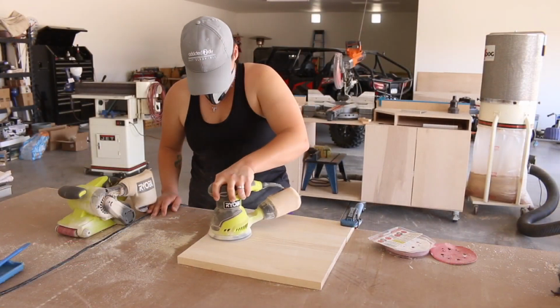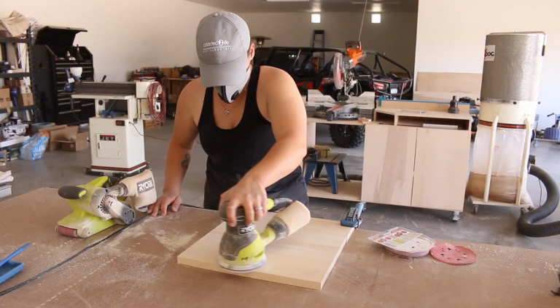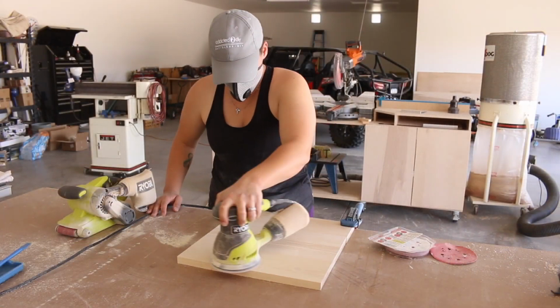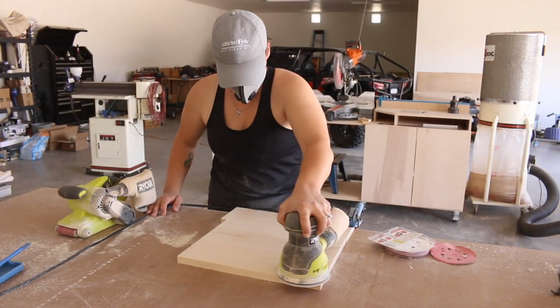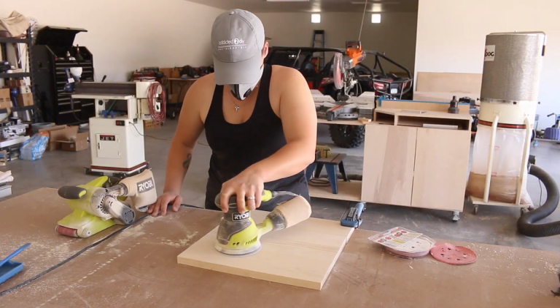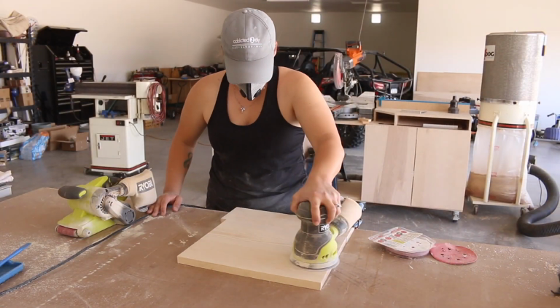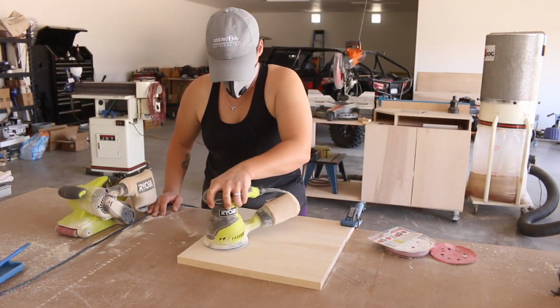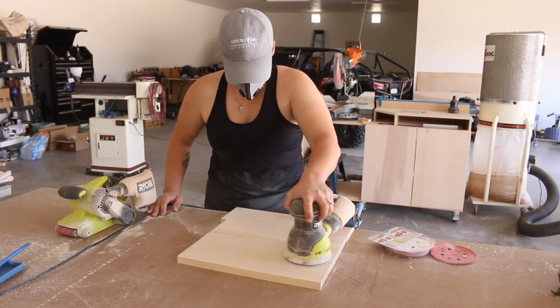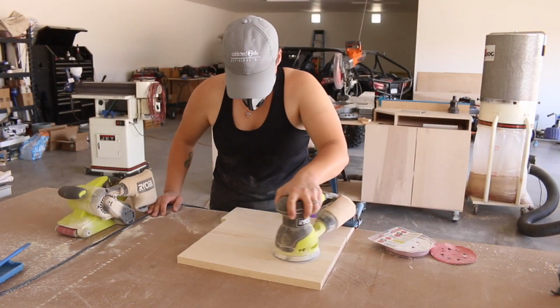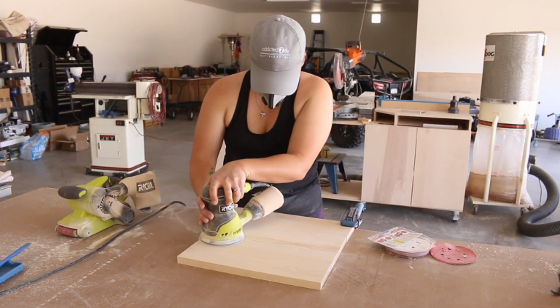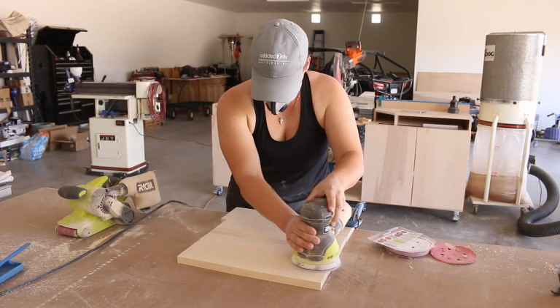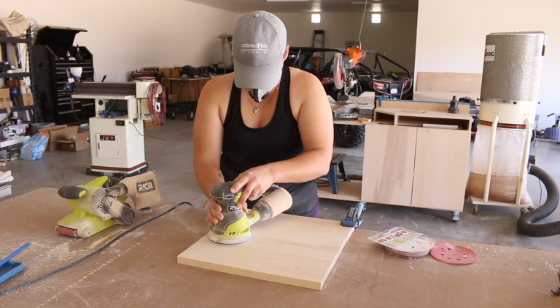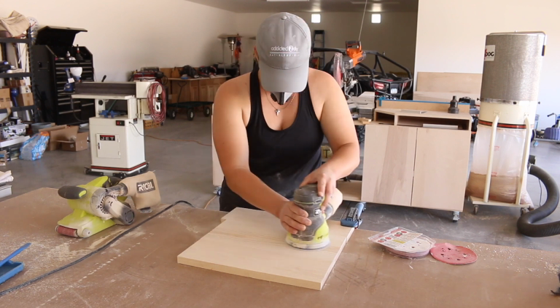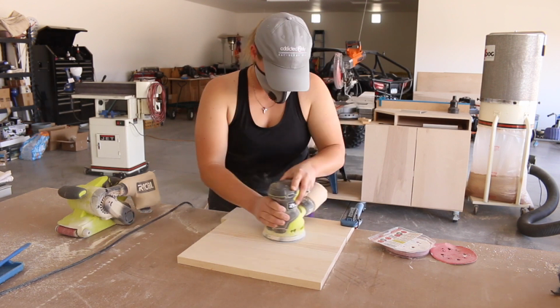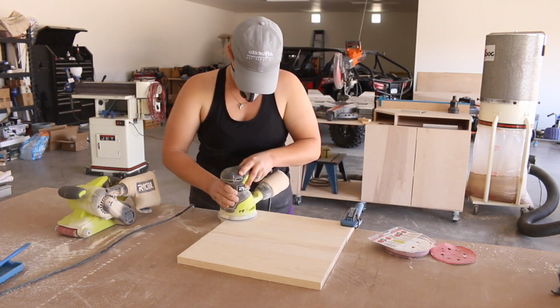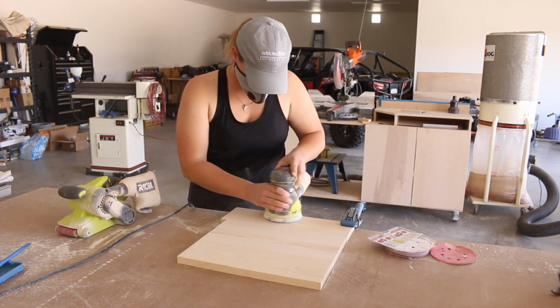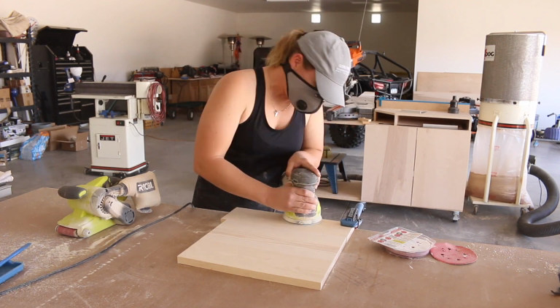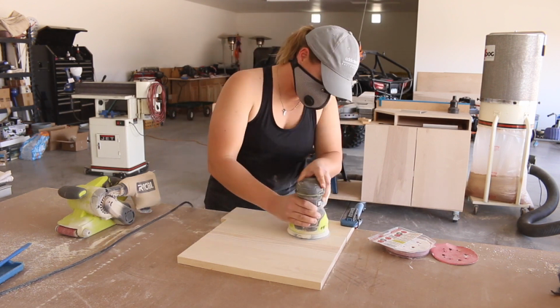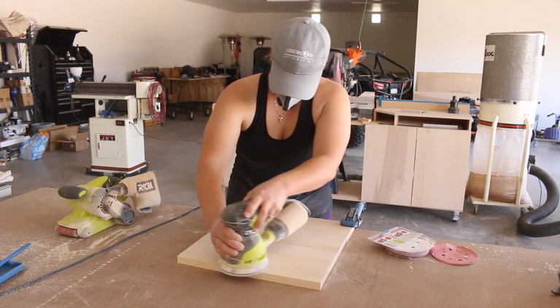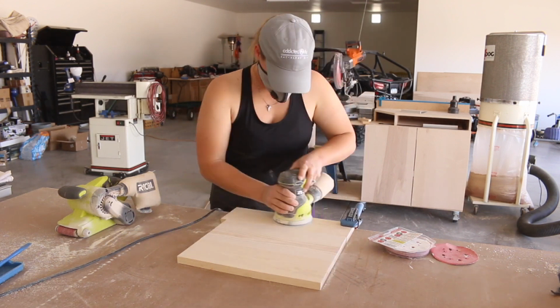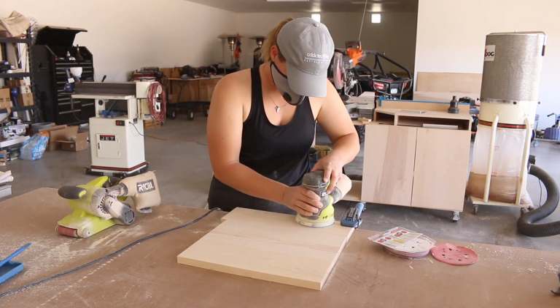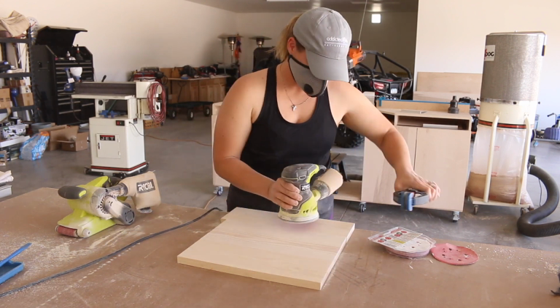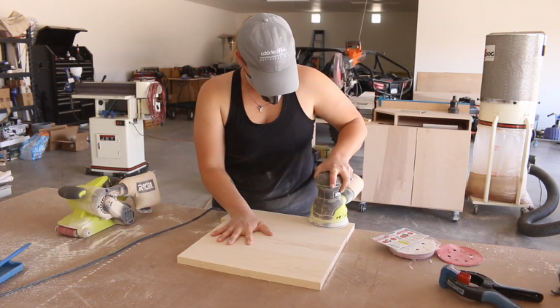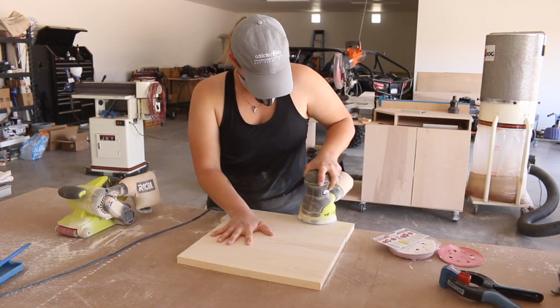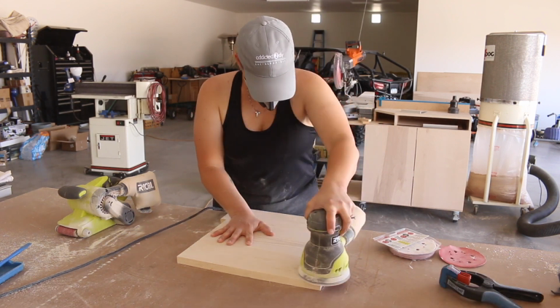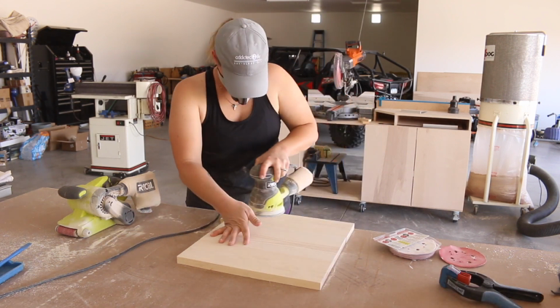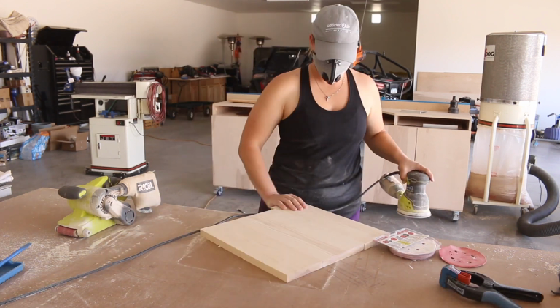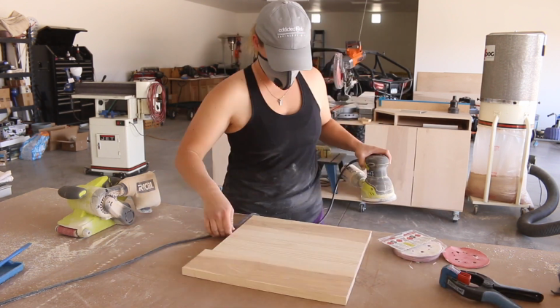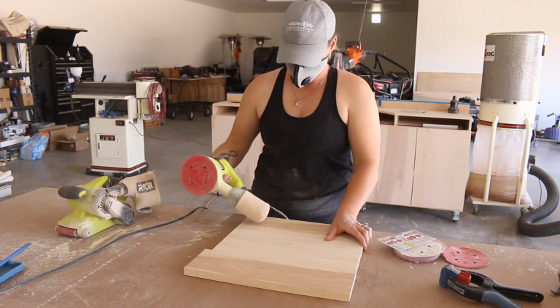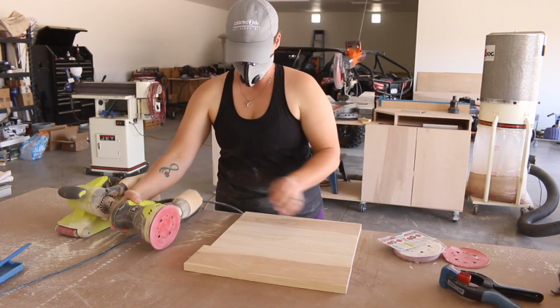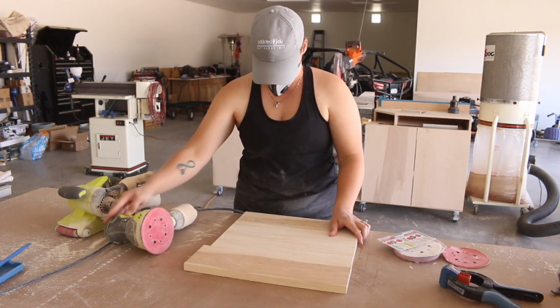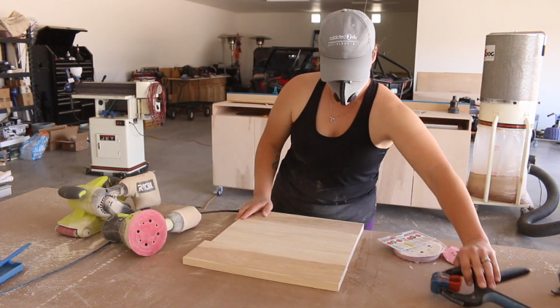The squares were too big to fit through my planer, so I sanded them down with my belt sander and orbital sander to smooth them out.